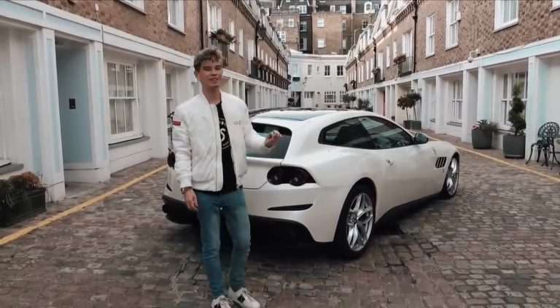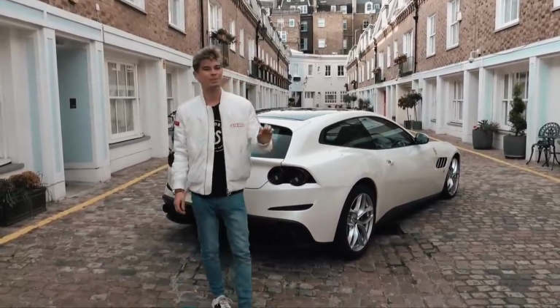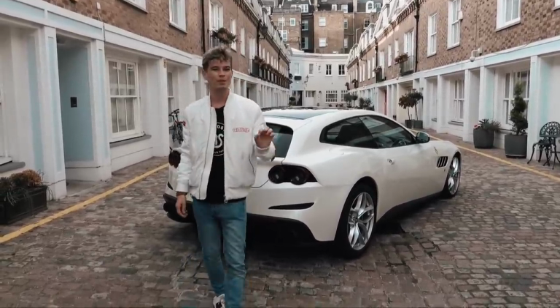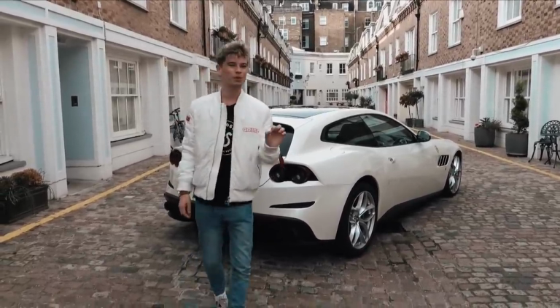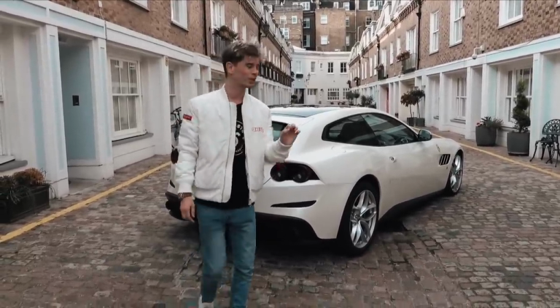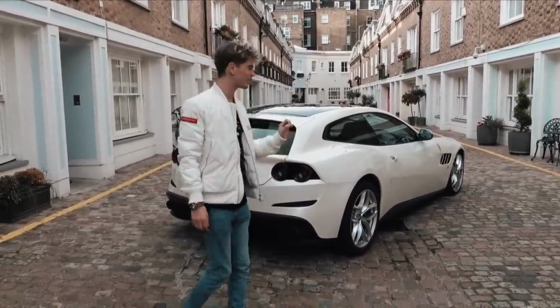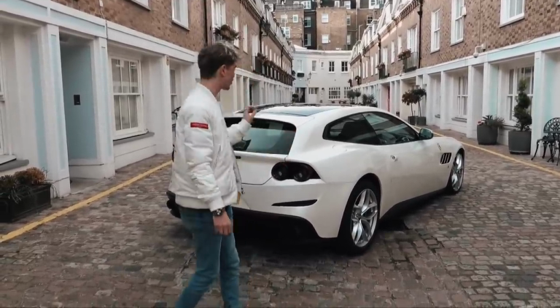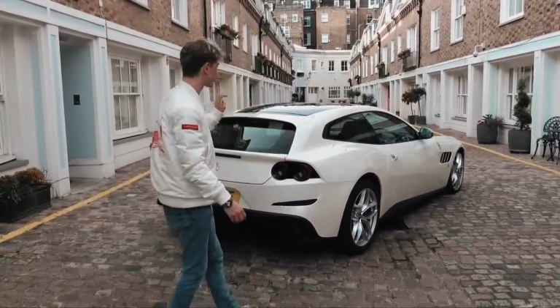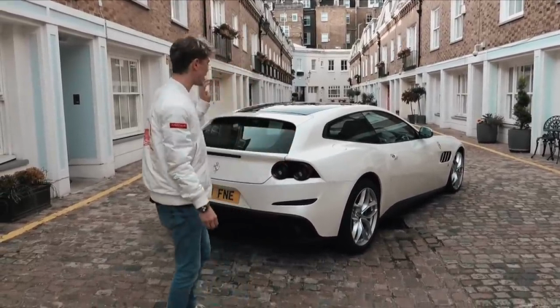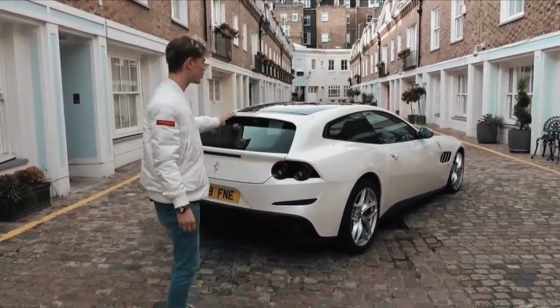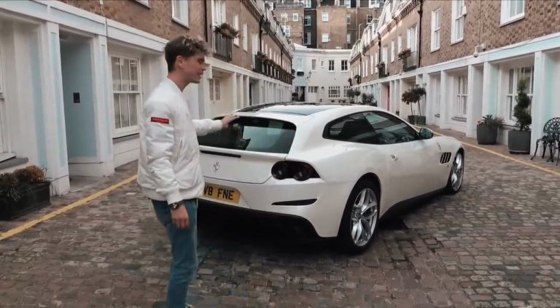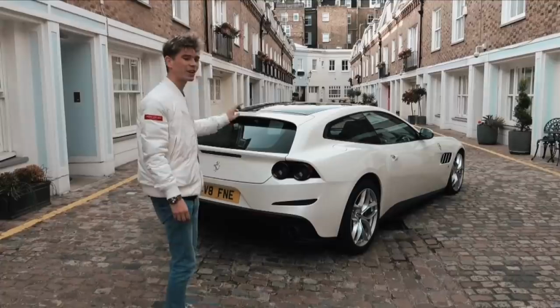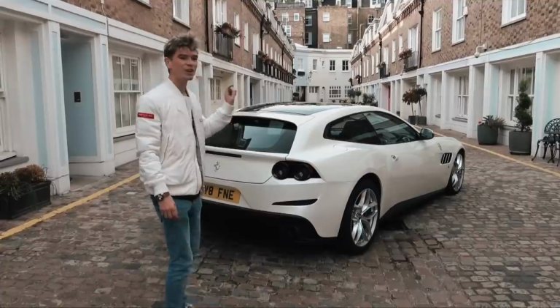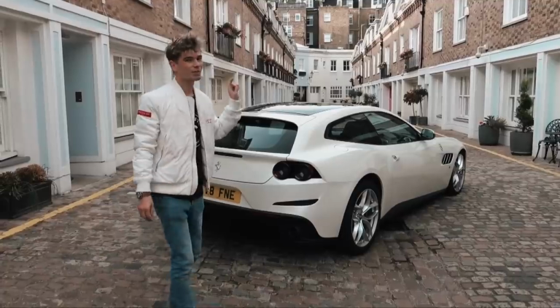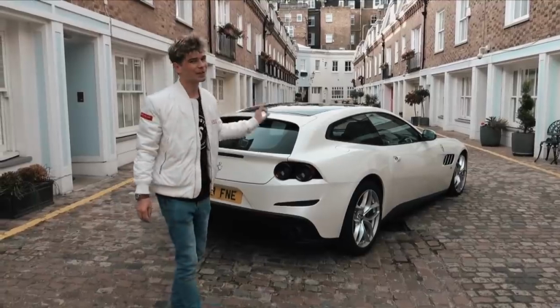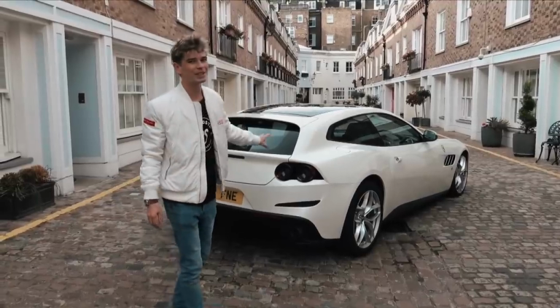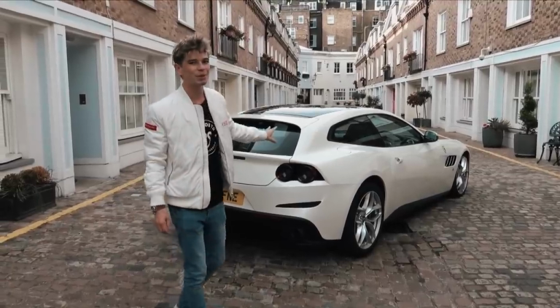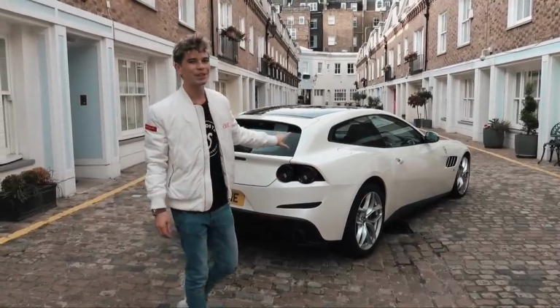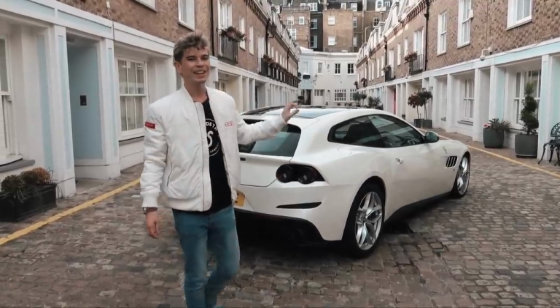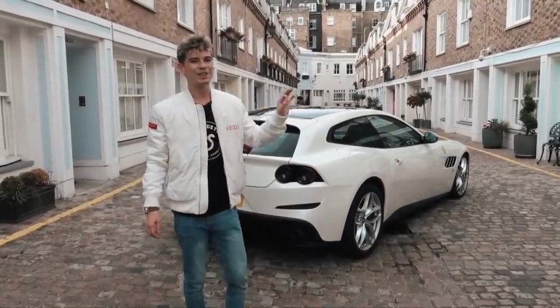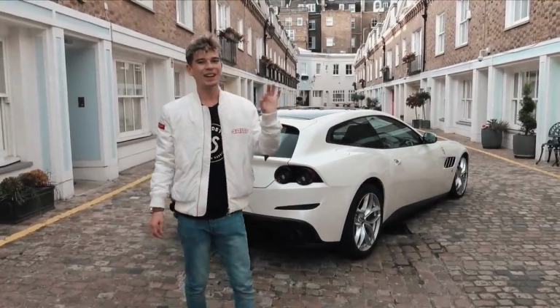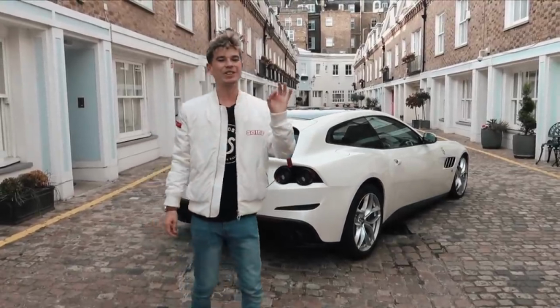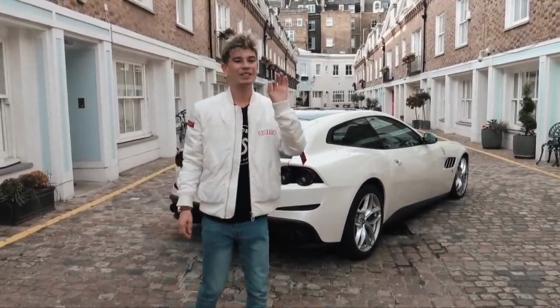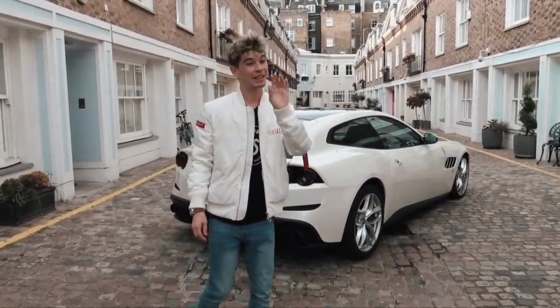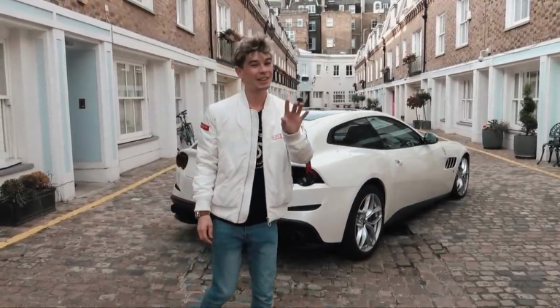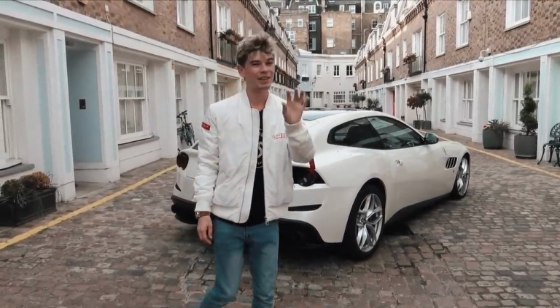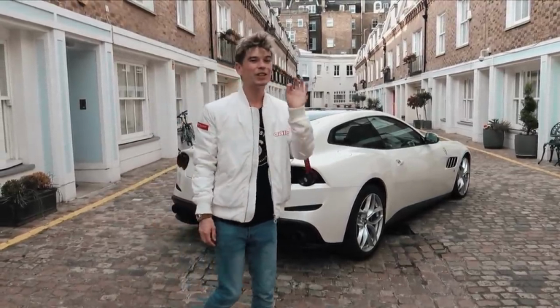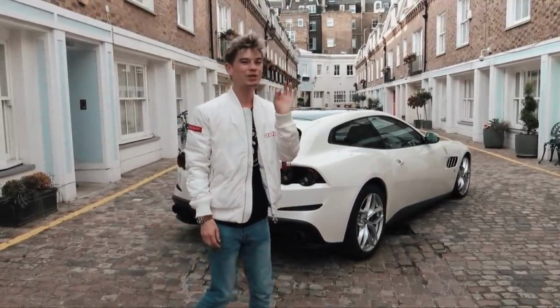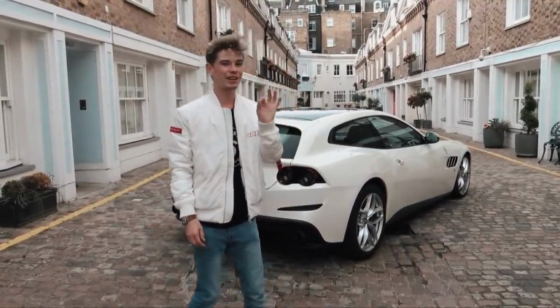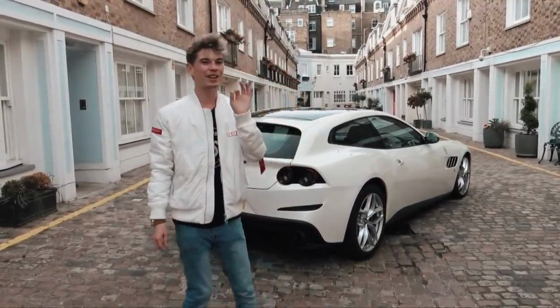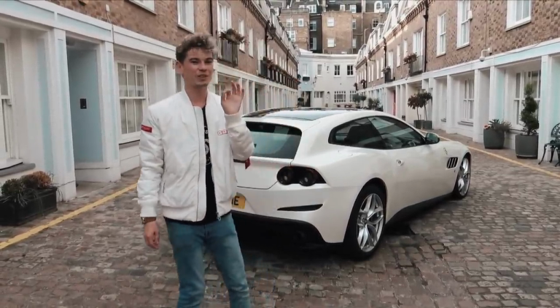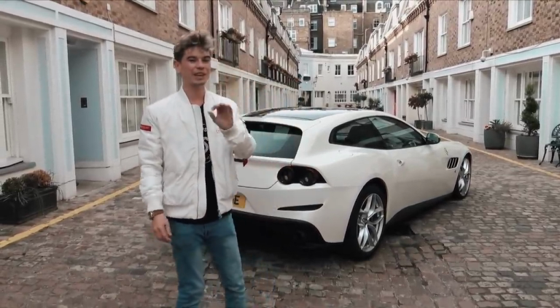This is the perfect one to do it in because you have four seats, you've got a pretty decent boot, and you can actually, in theory, use this car as your daily.